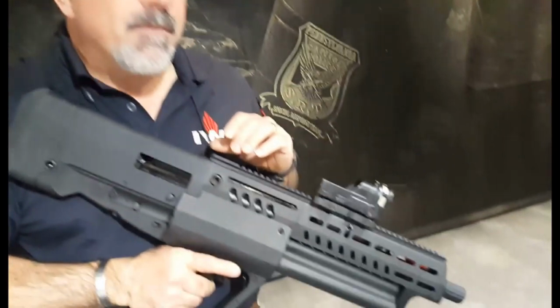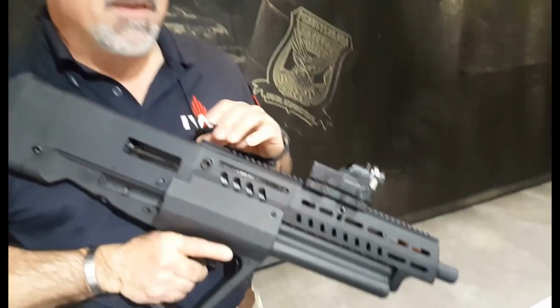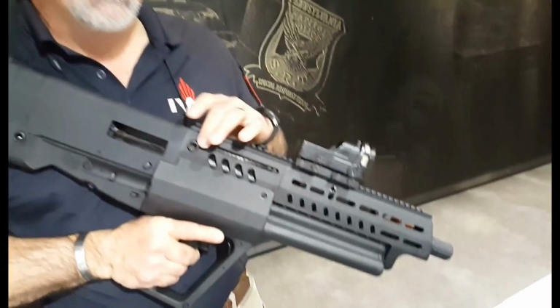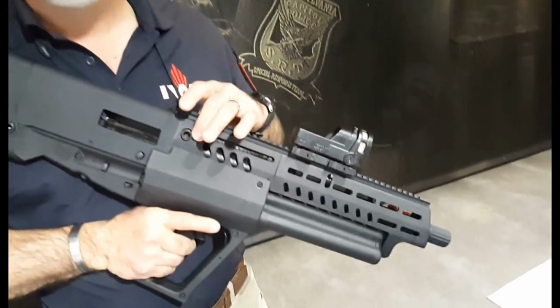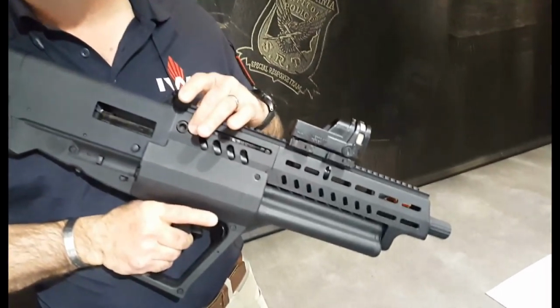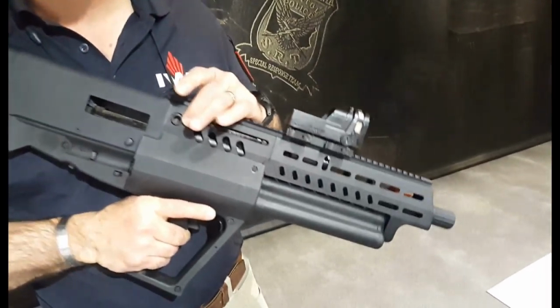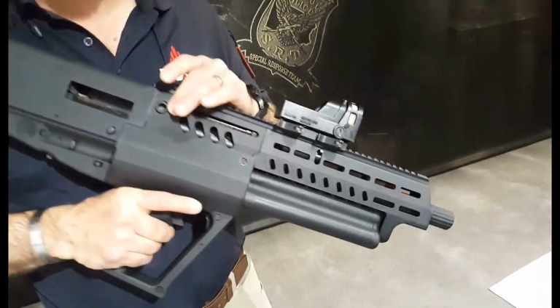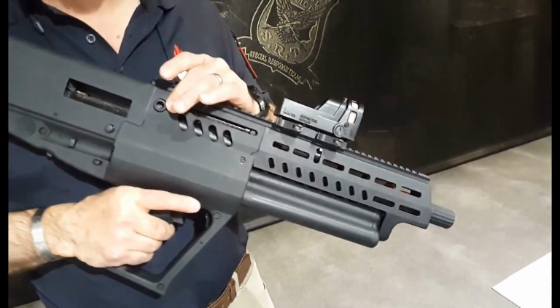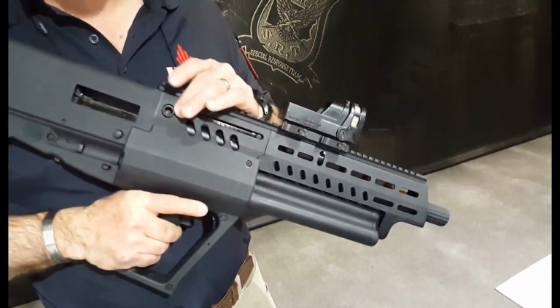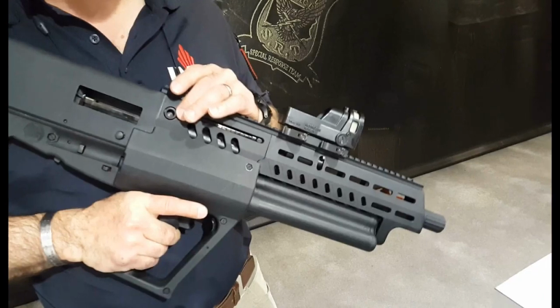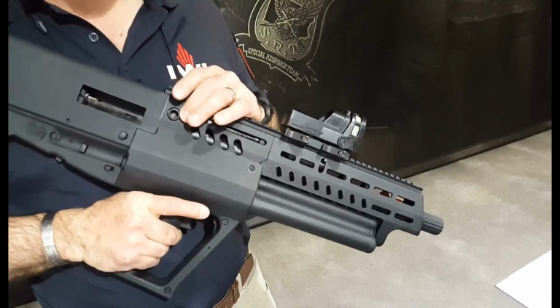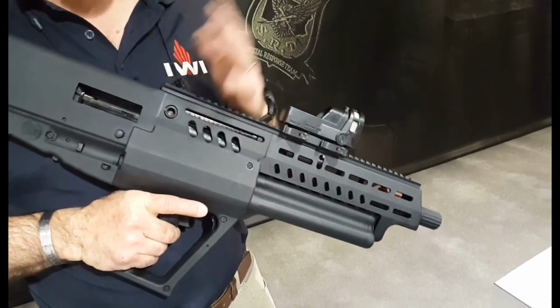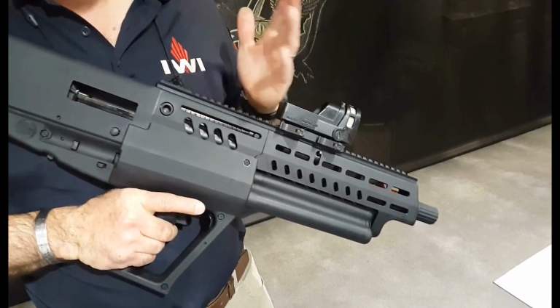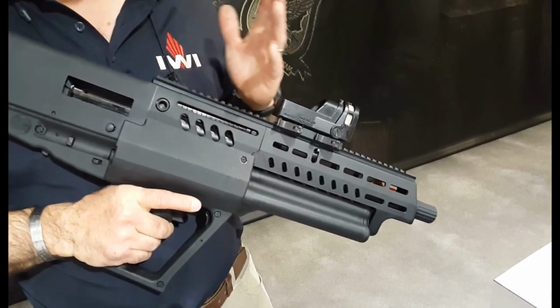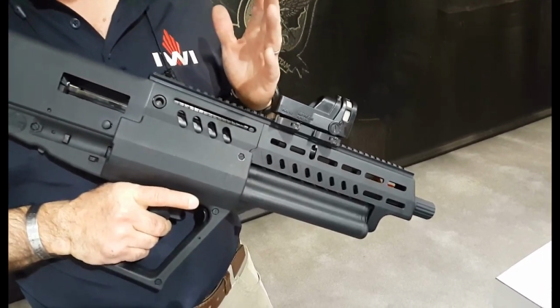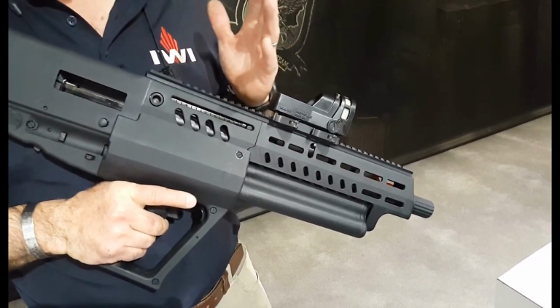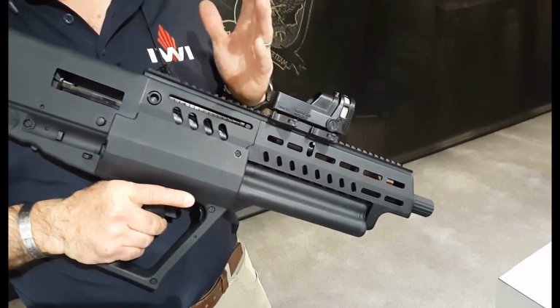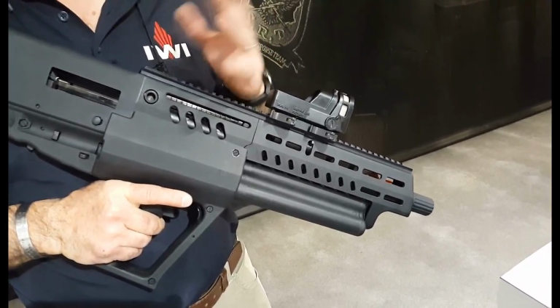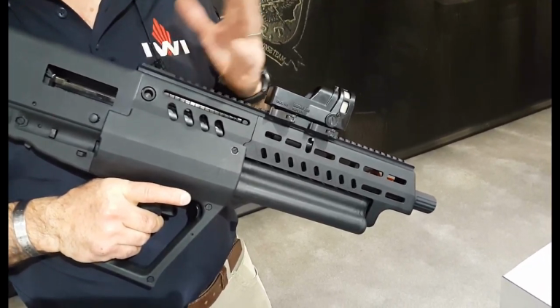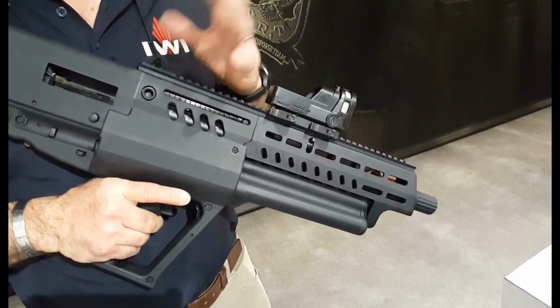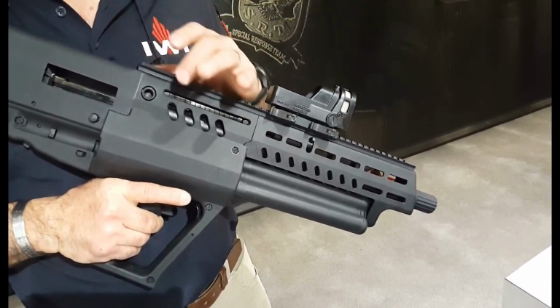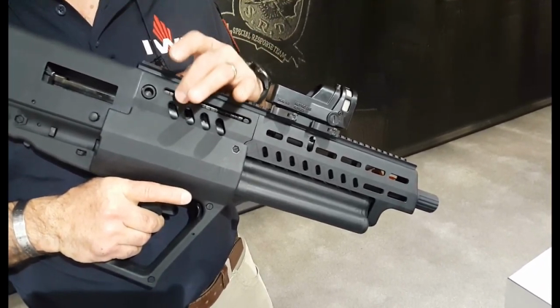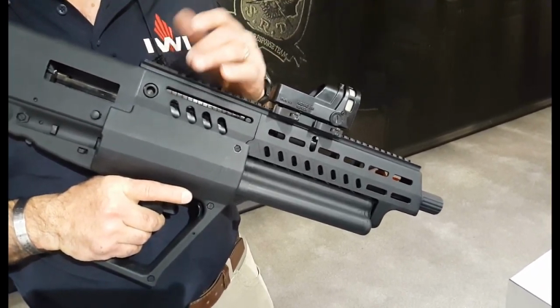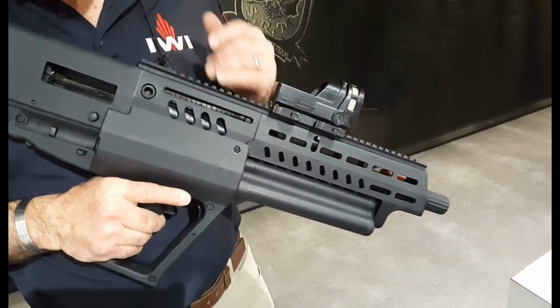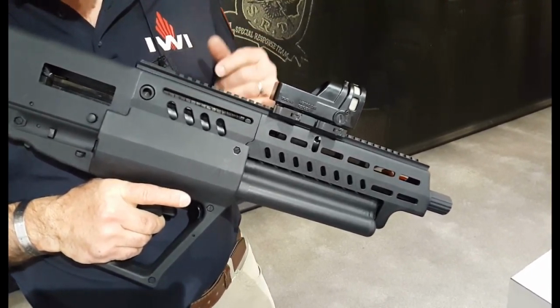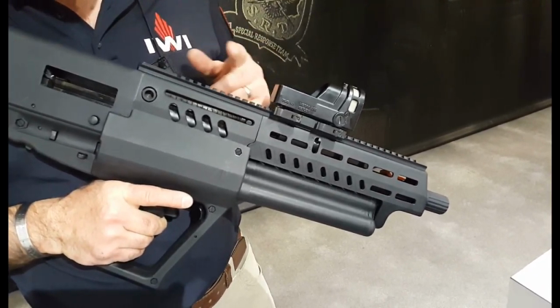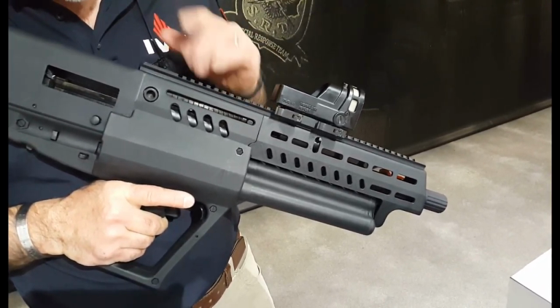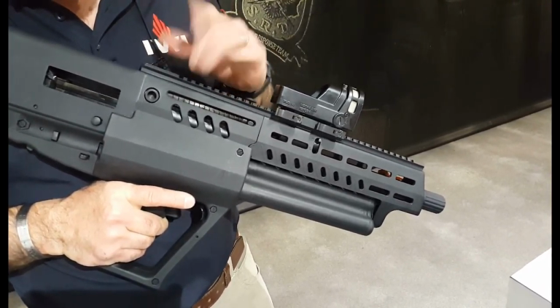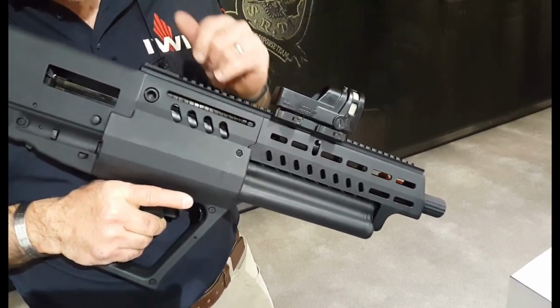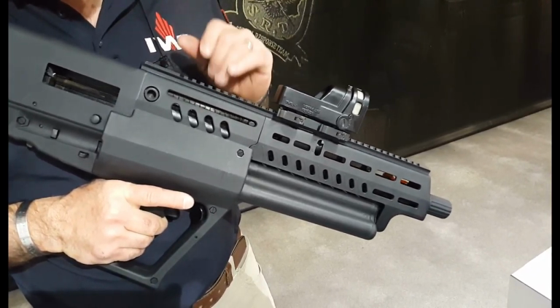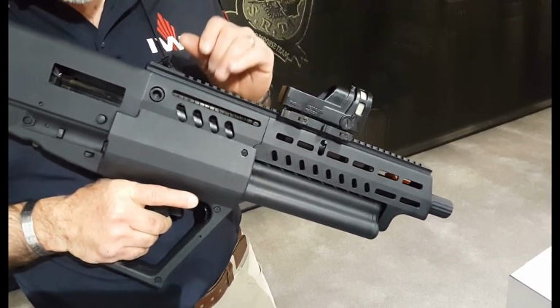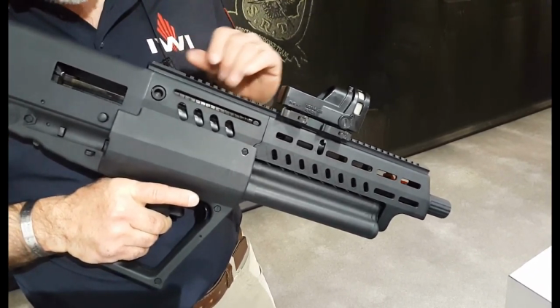The chamber is set for three-inch rounds — not three-and-a-half, but three-inch rounds, just so you know.